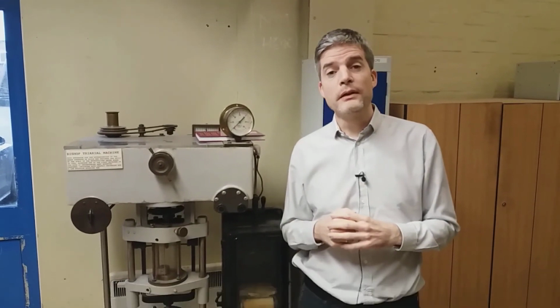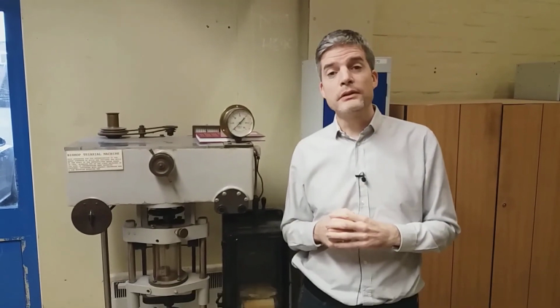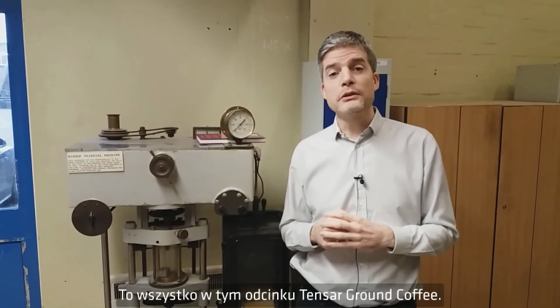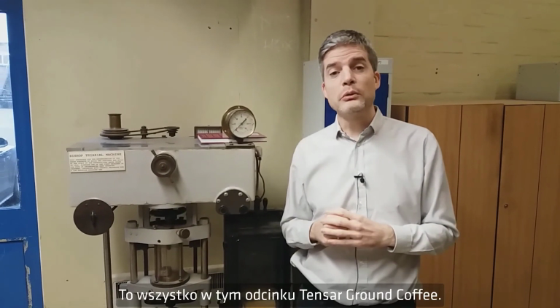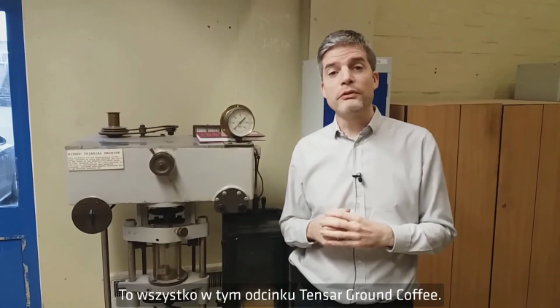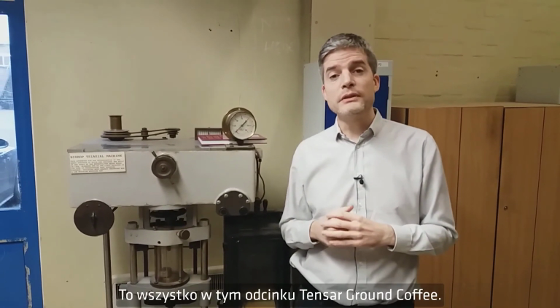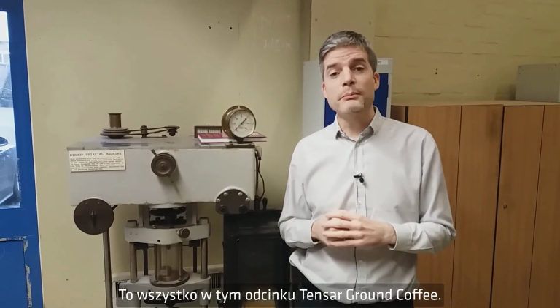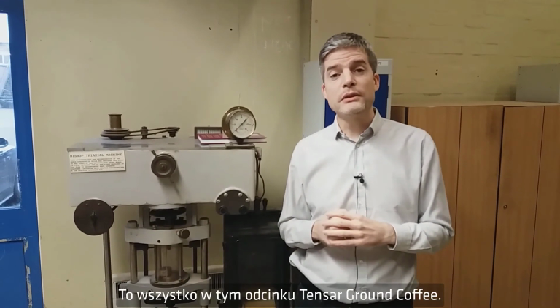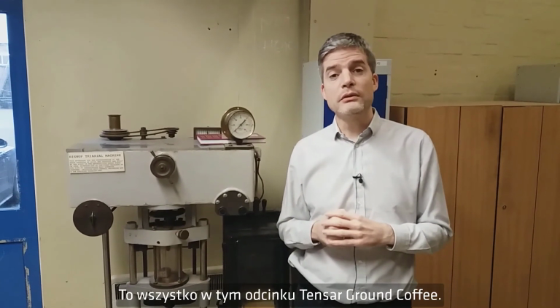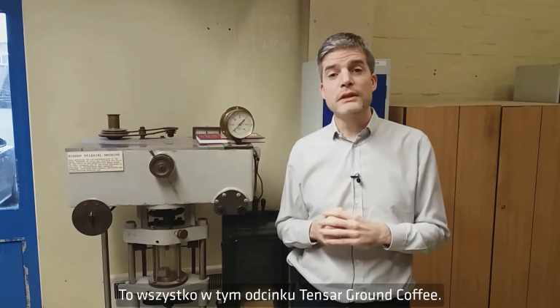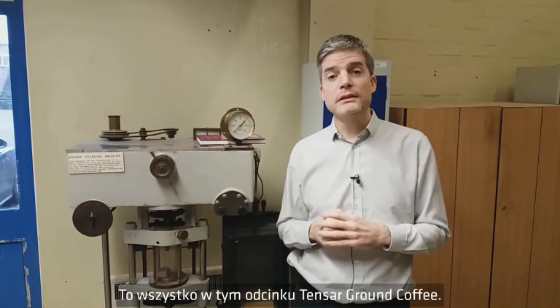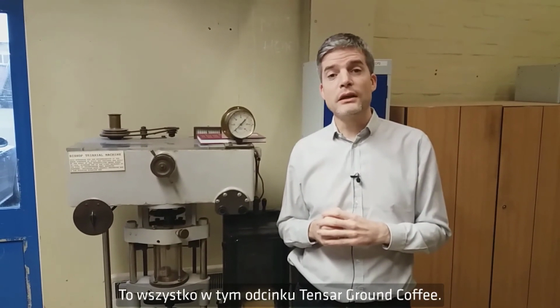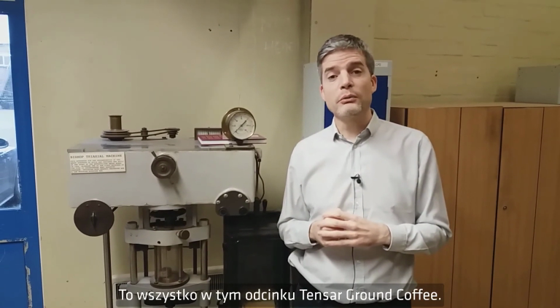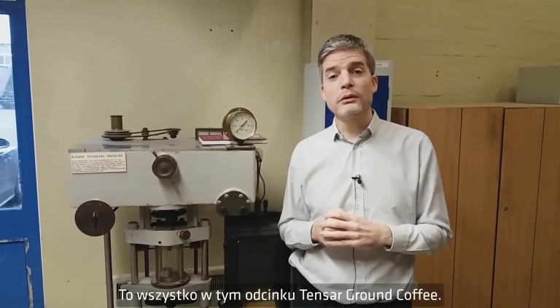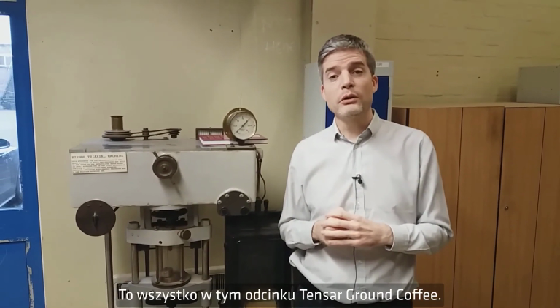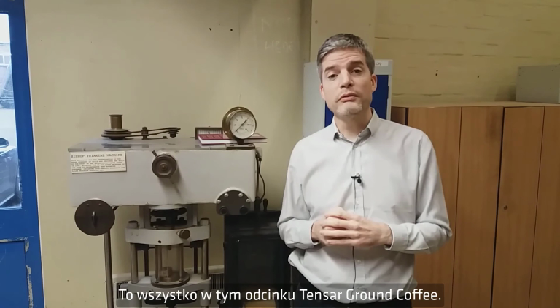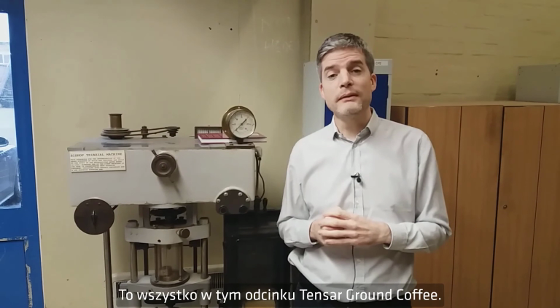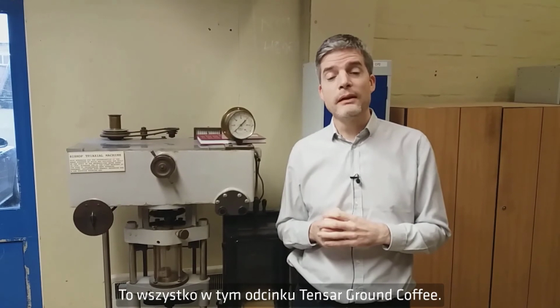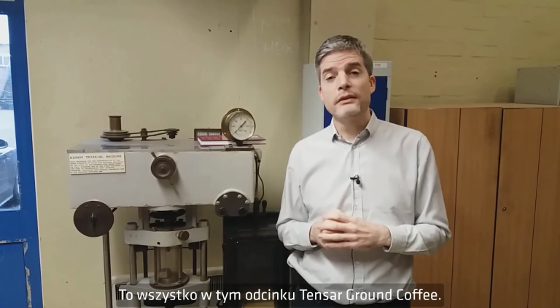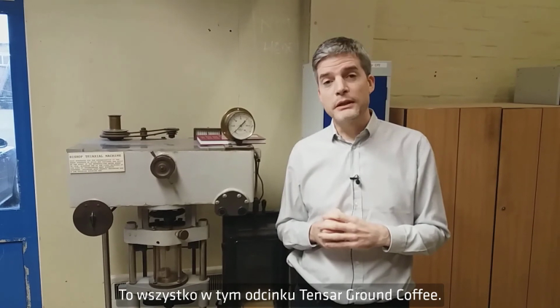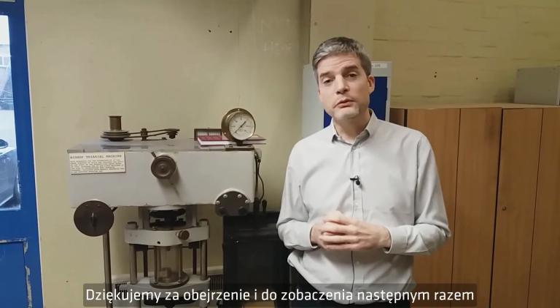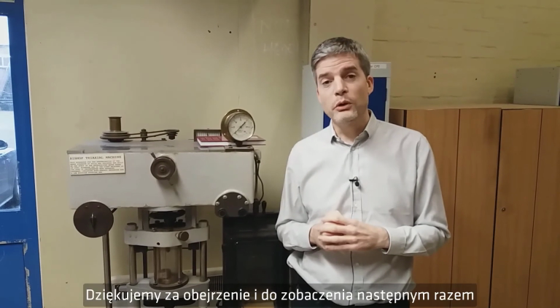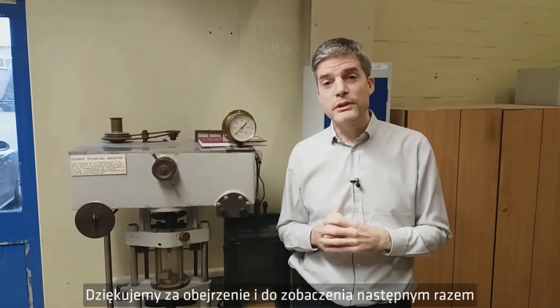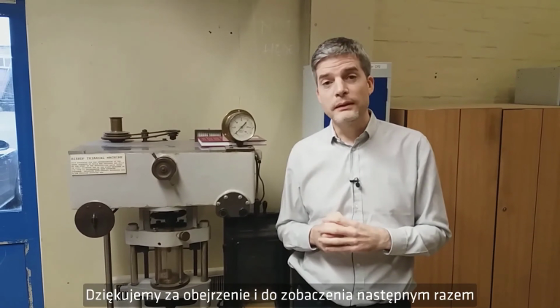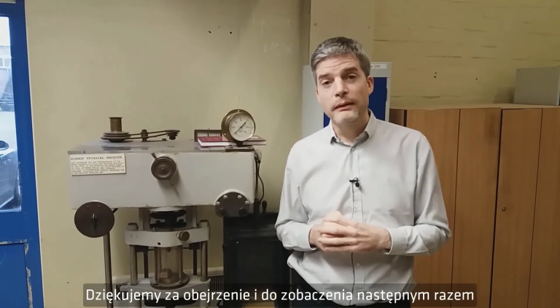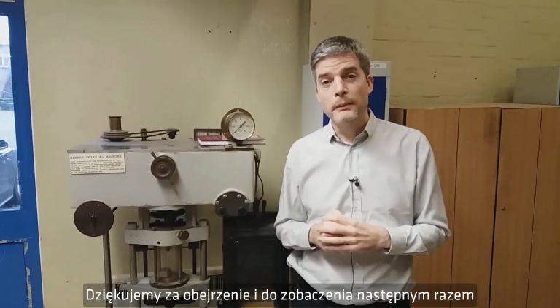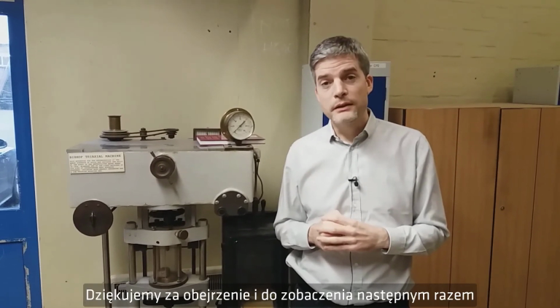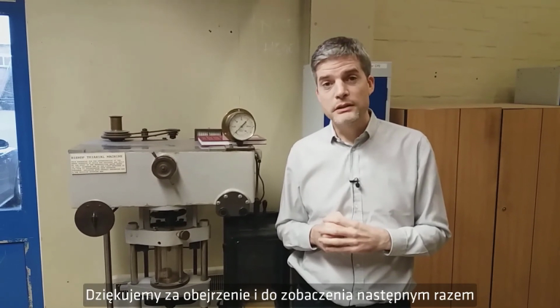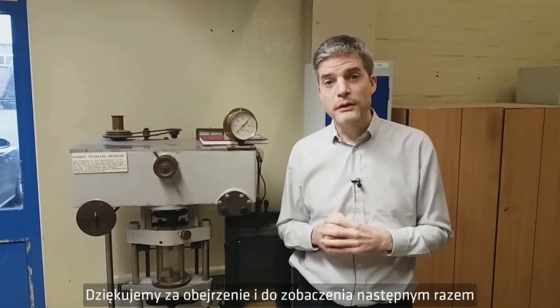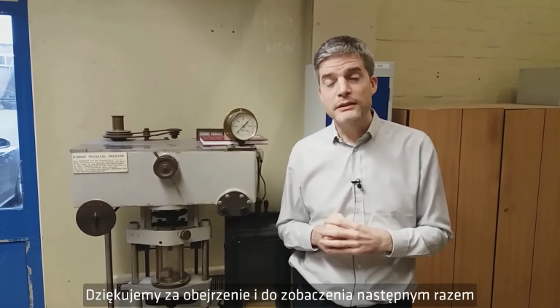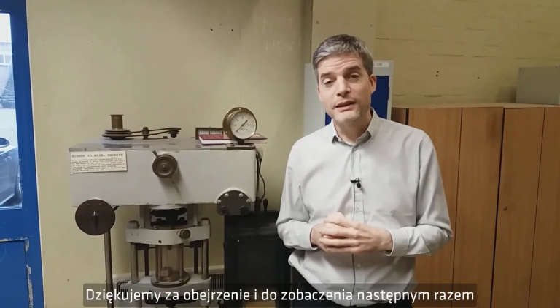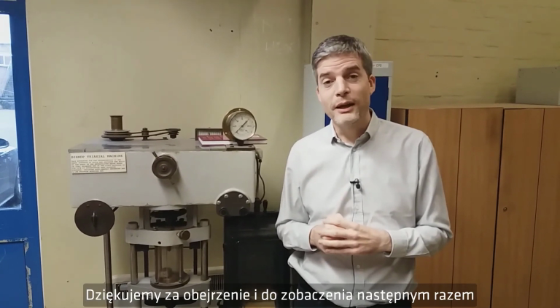That's all for this episode of Tensile Ground Coffee. Thanks for watching and see you next time.